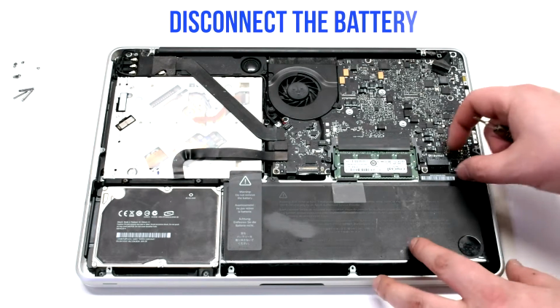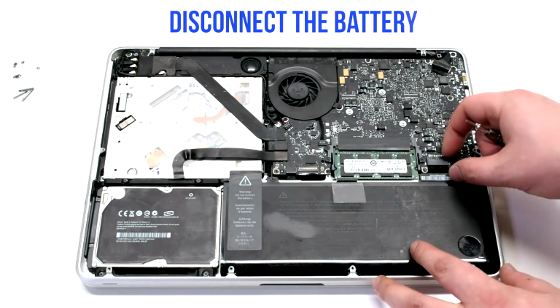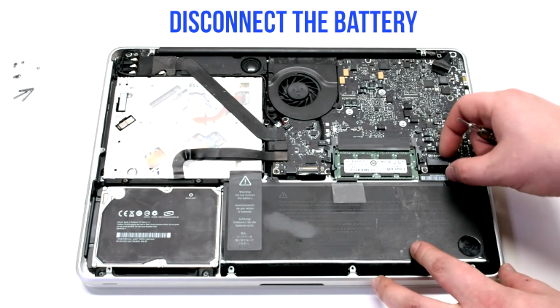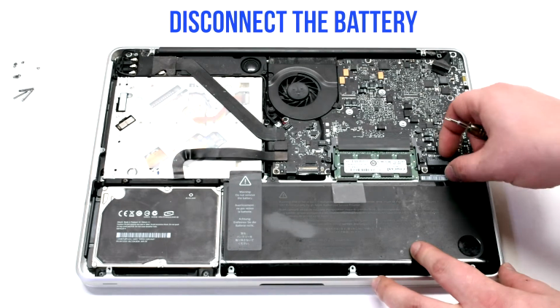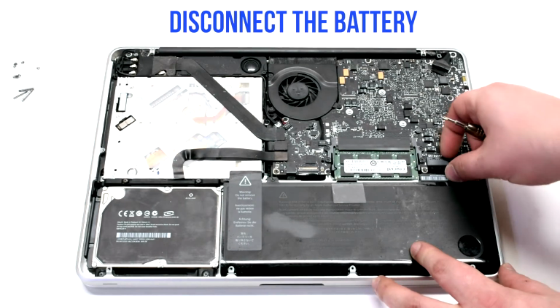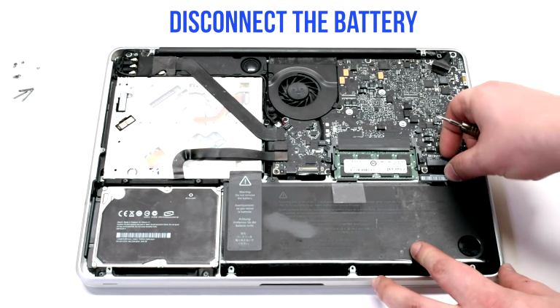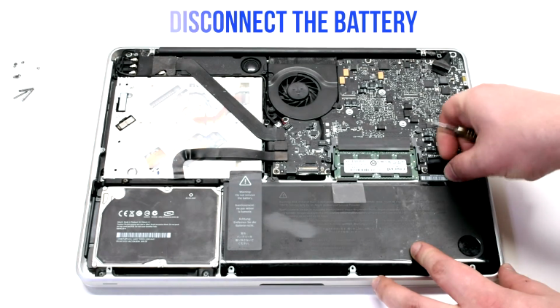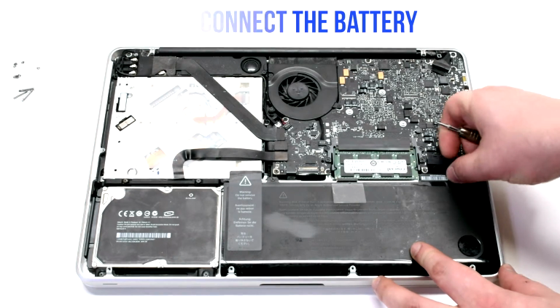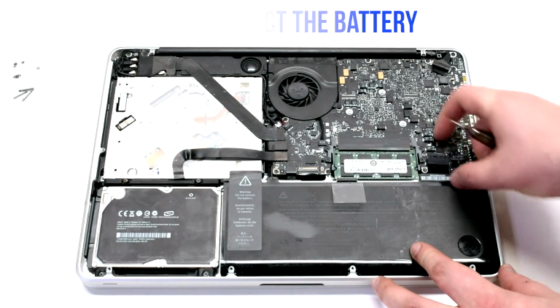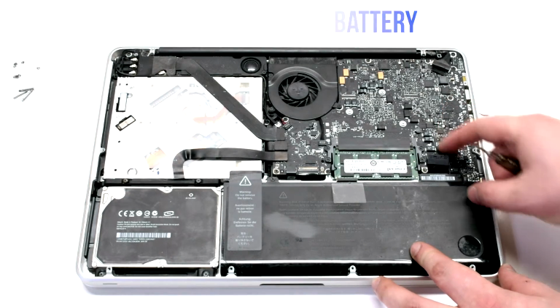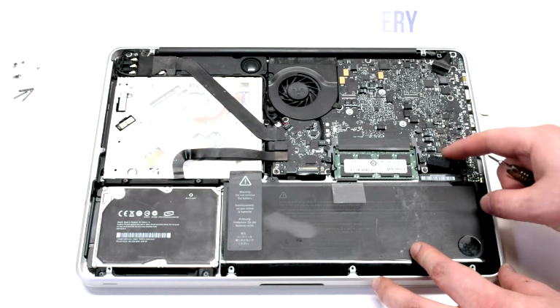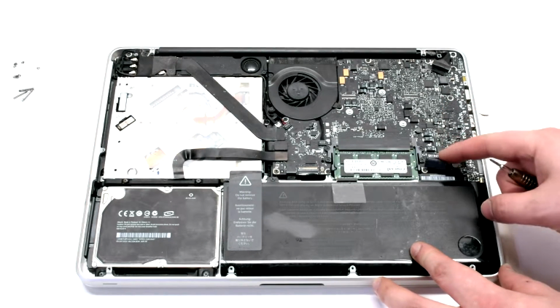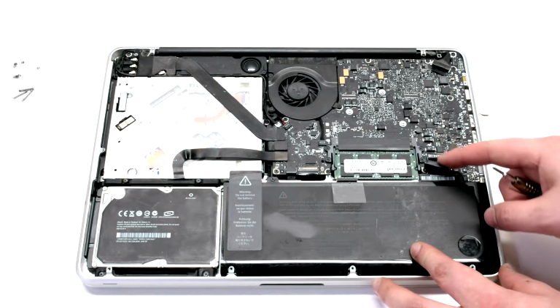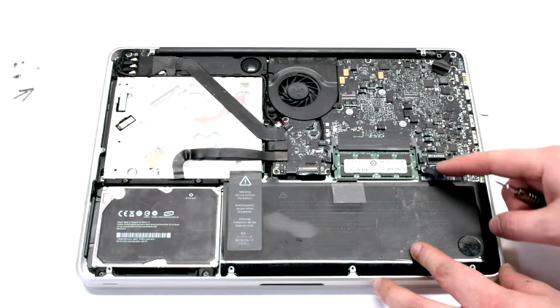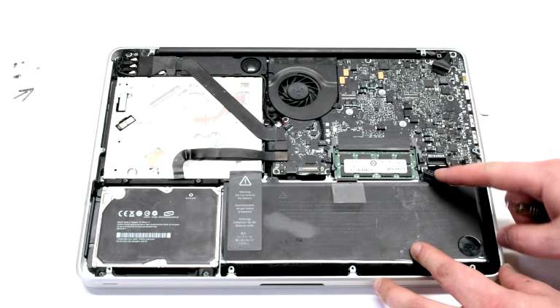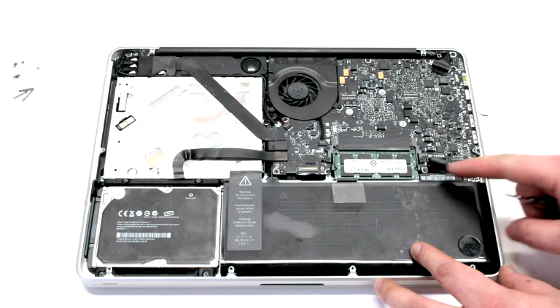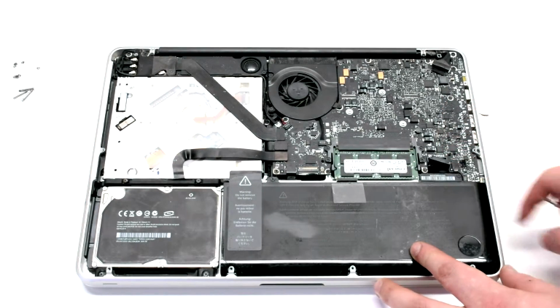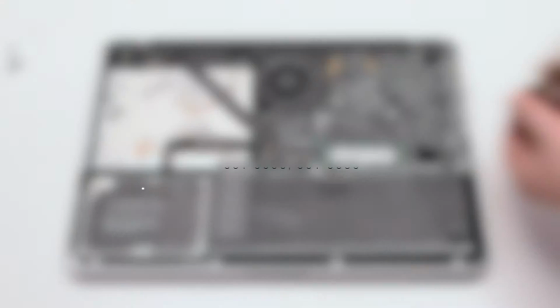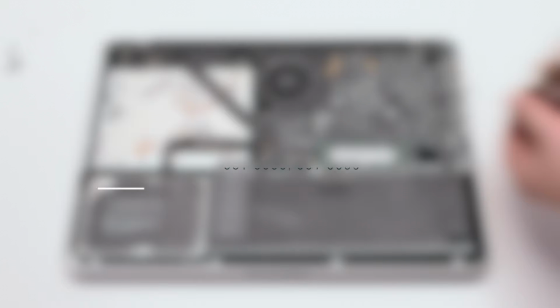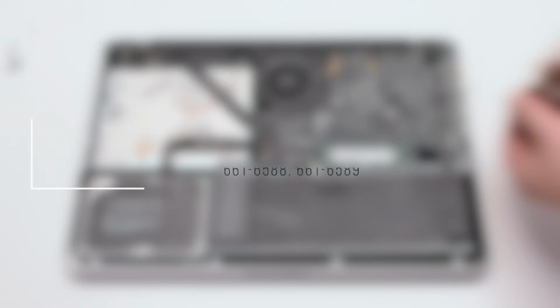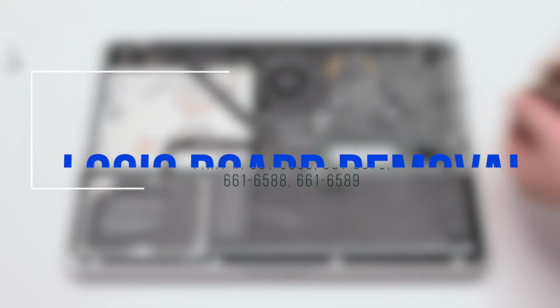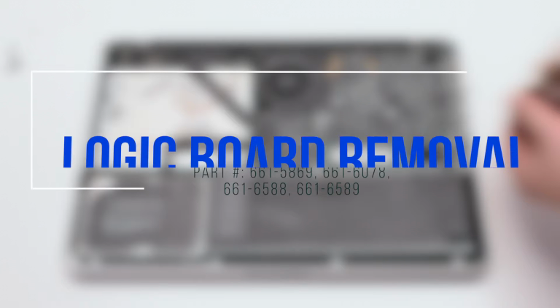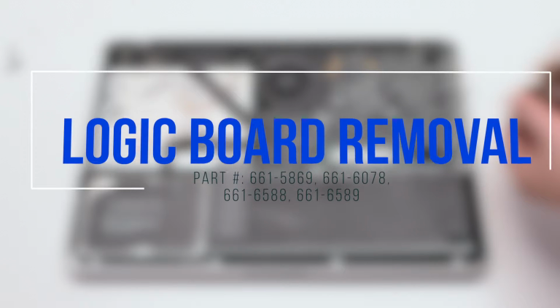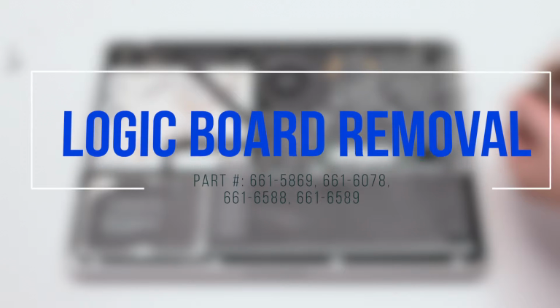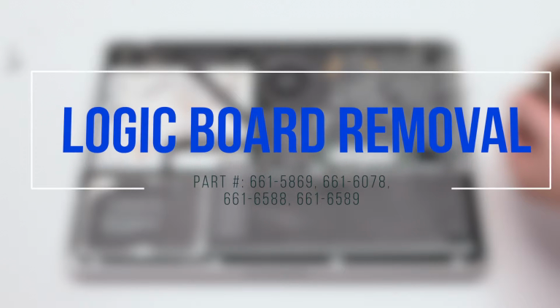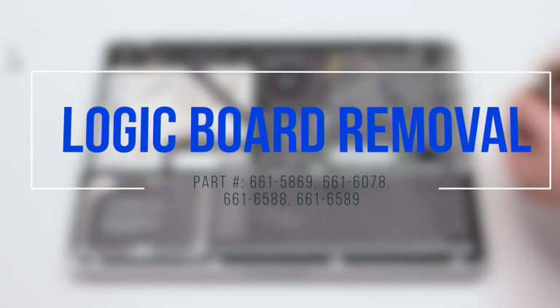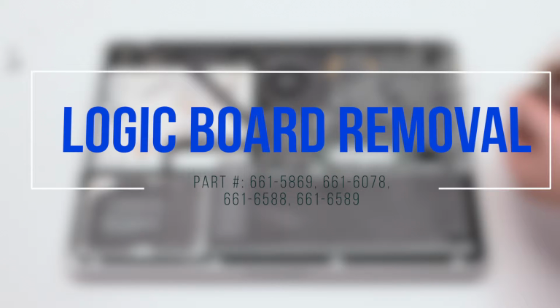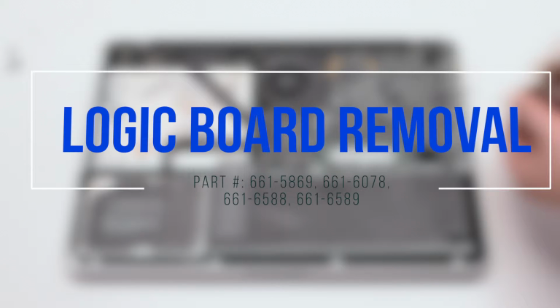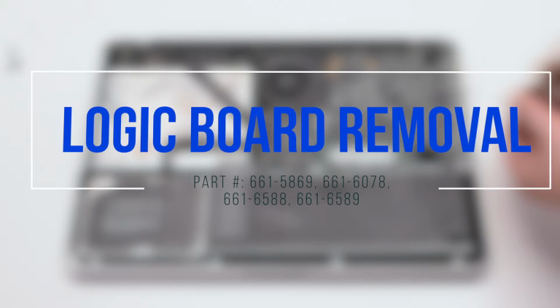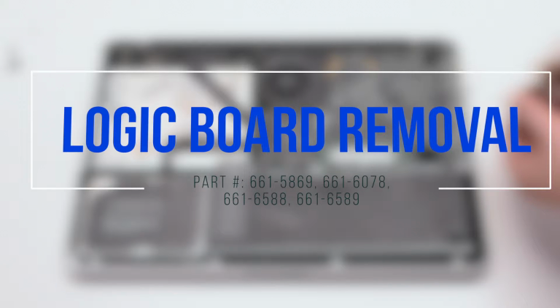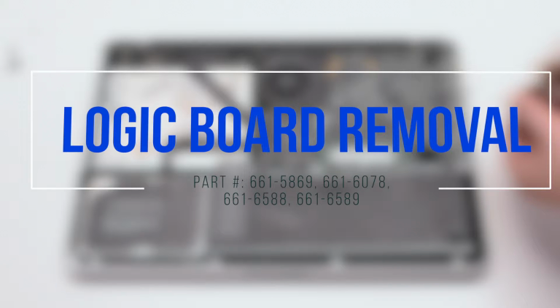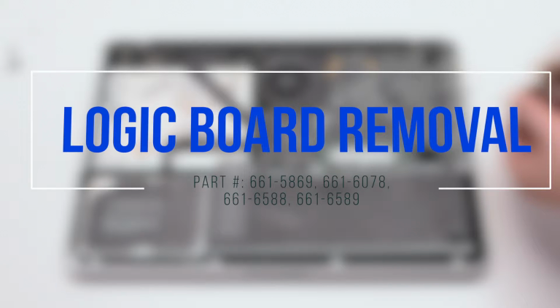Disconnect the battery before you begin. Logic Board Removal.